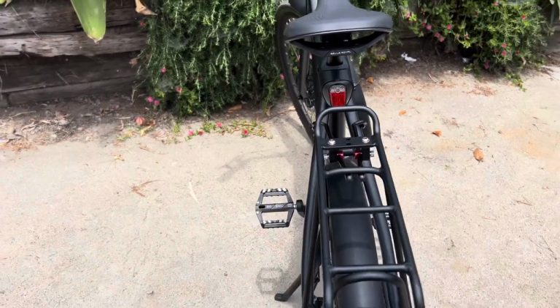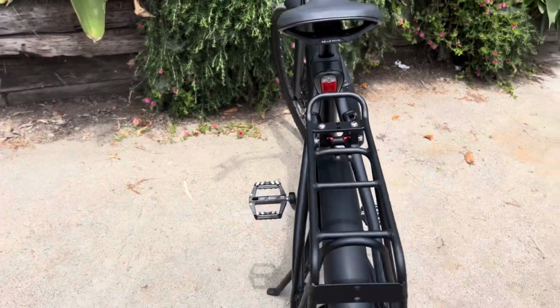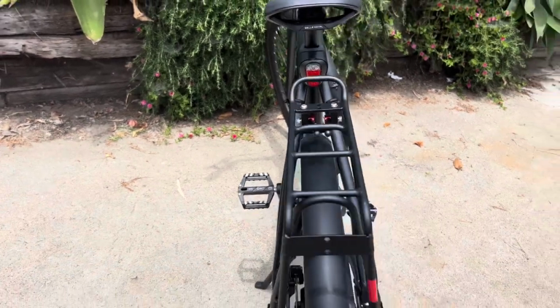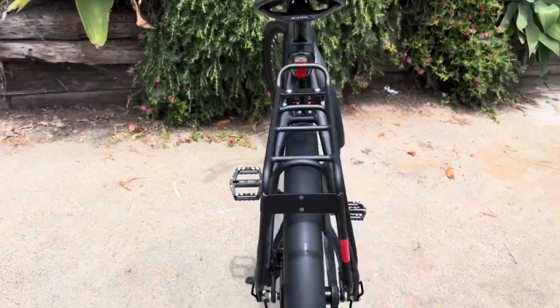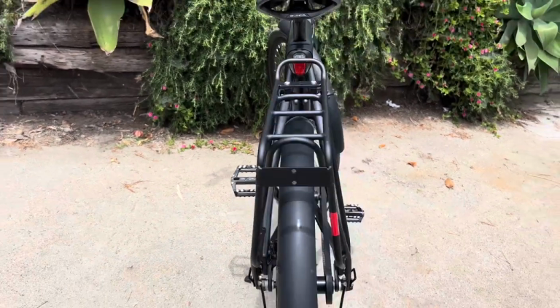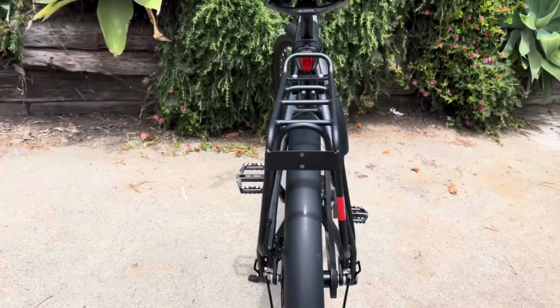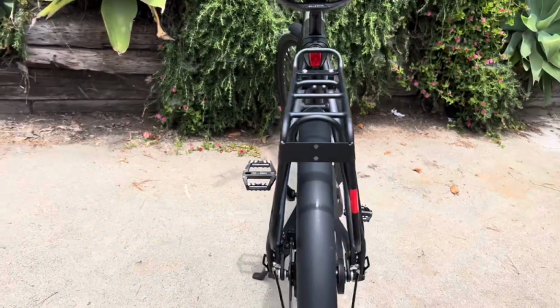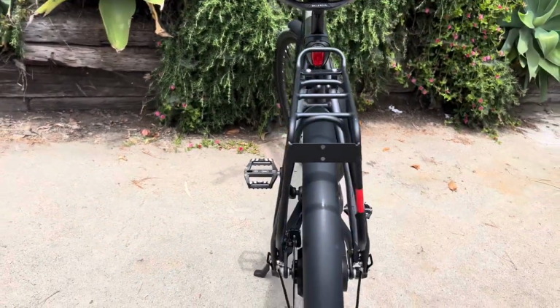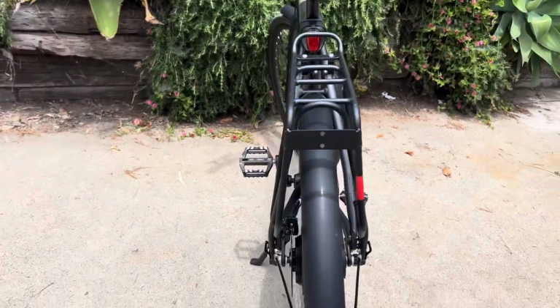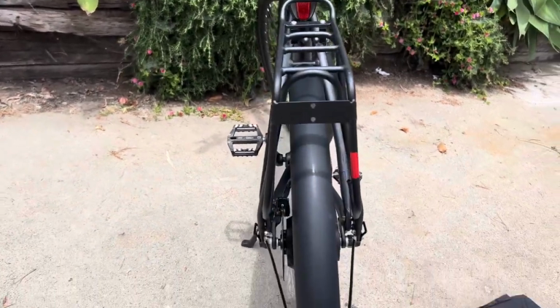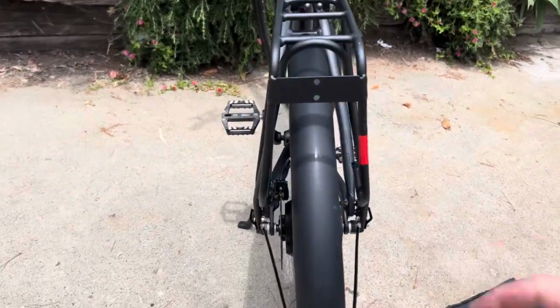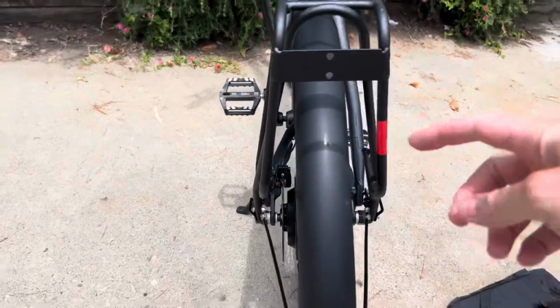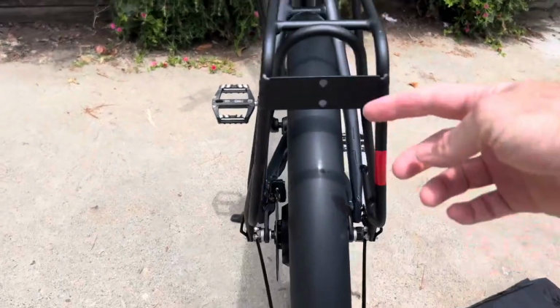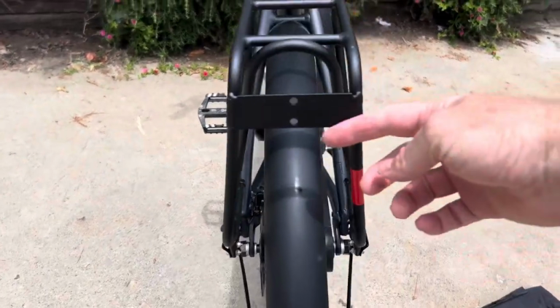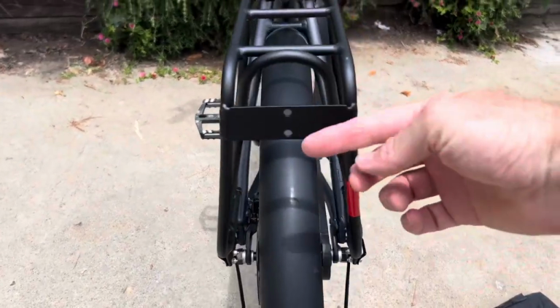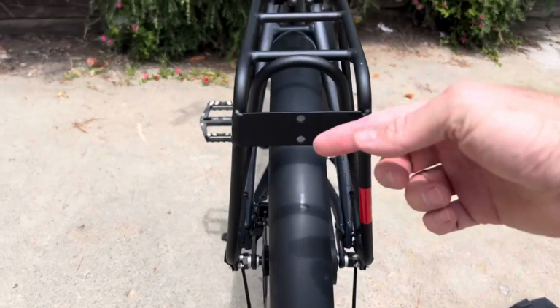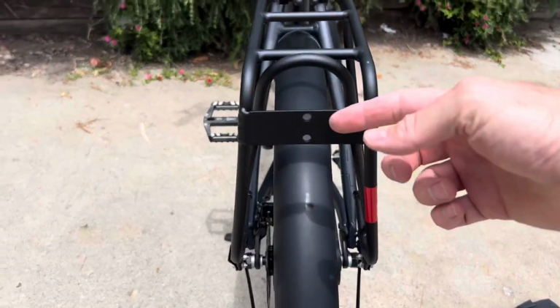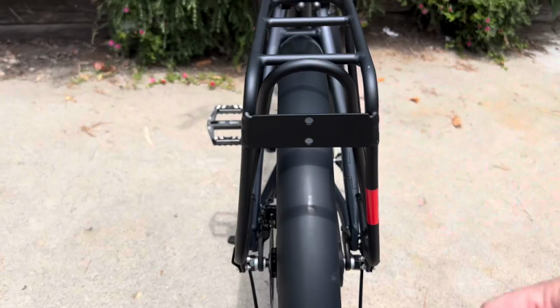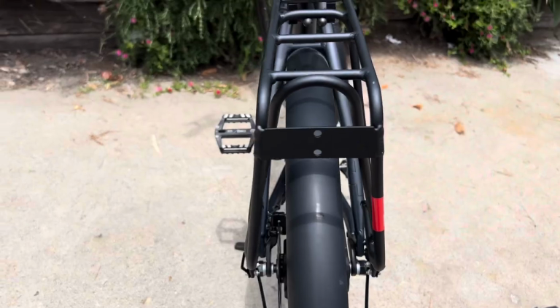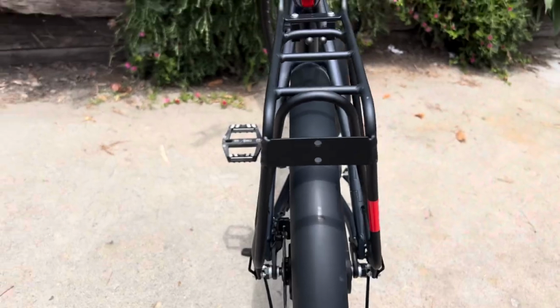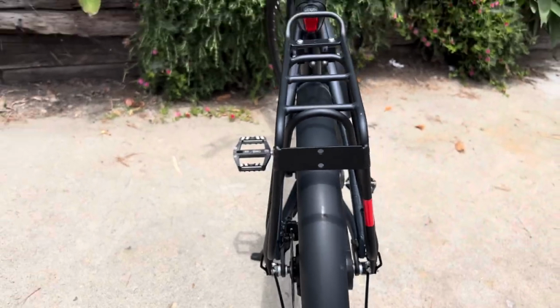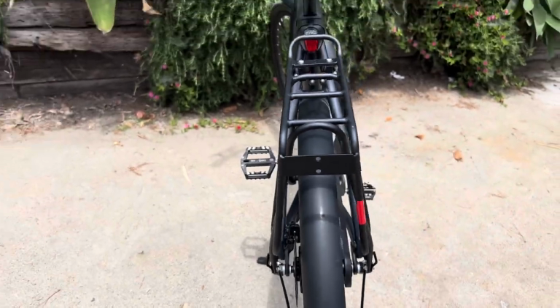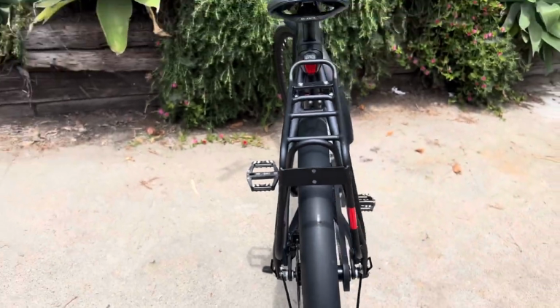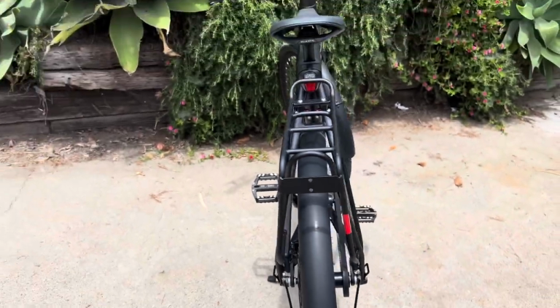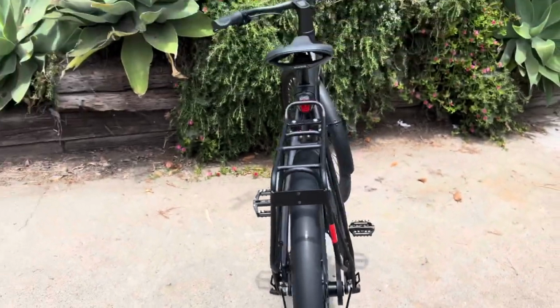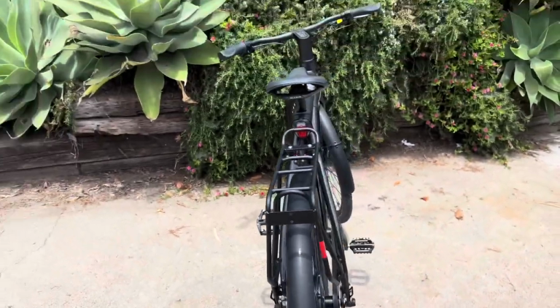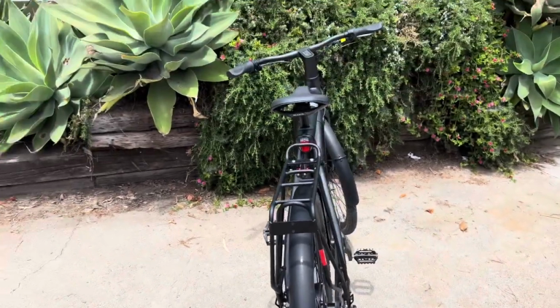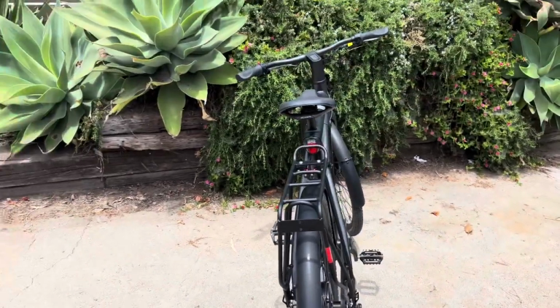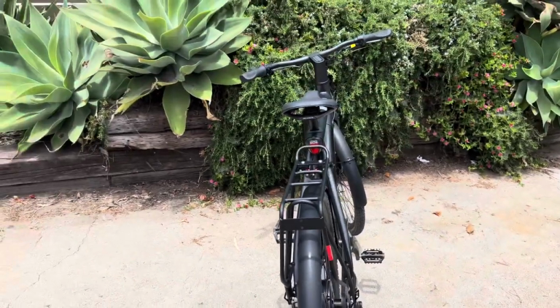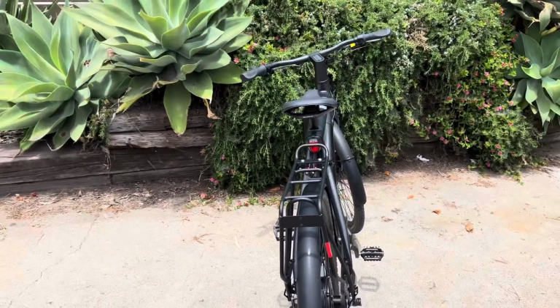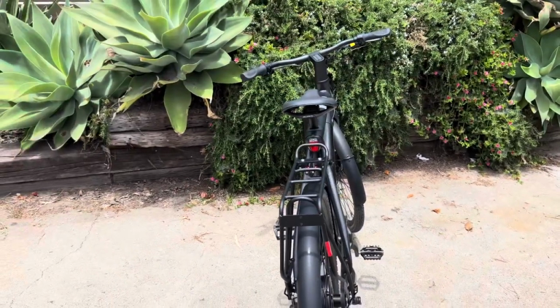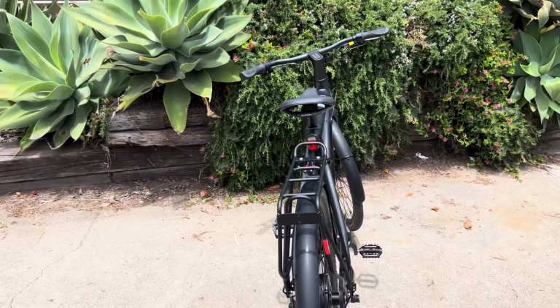The only issue I'm going to have is my taillight isn't very visible anymore, so I'm going to have to put something on the back if I want to ride at night.